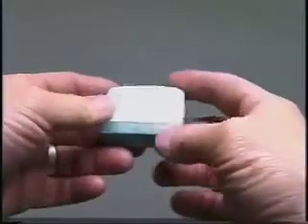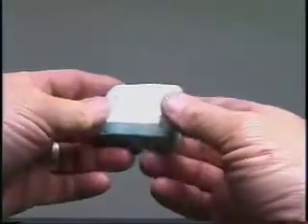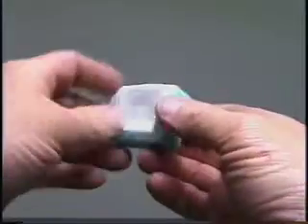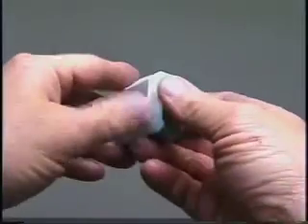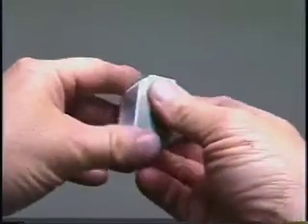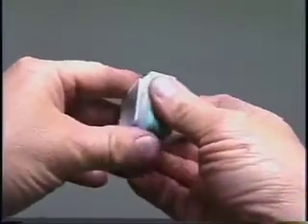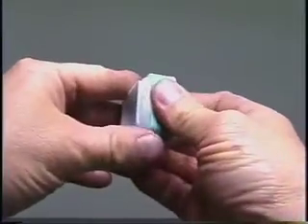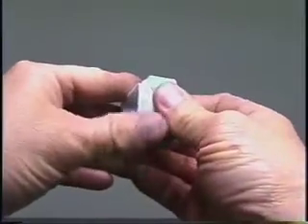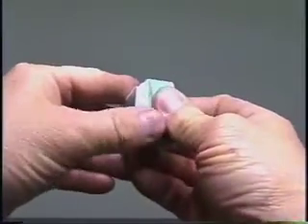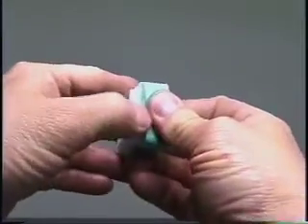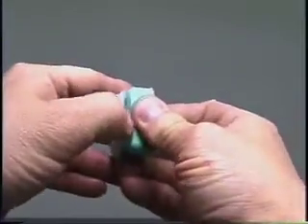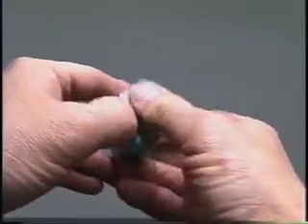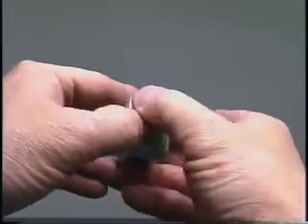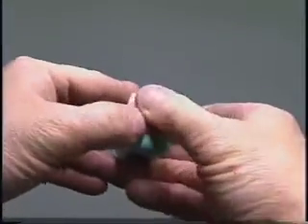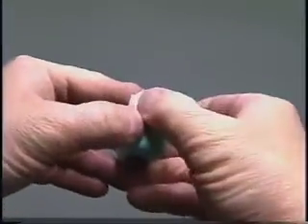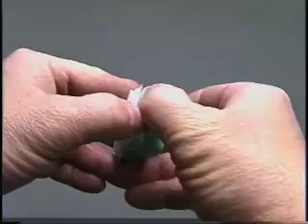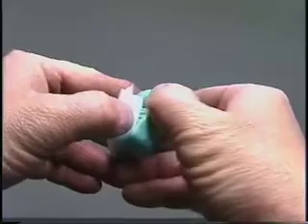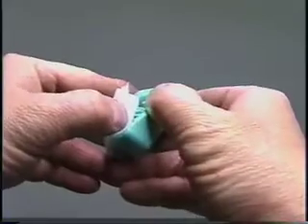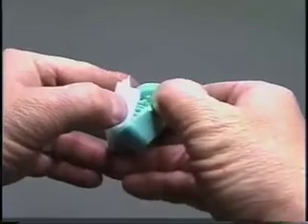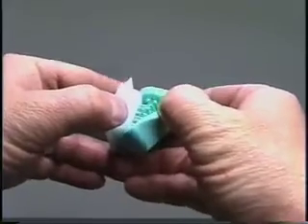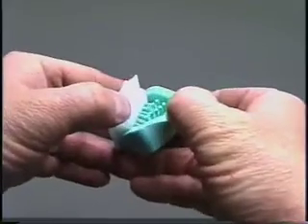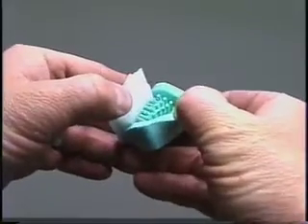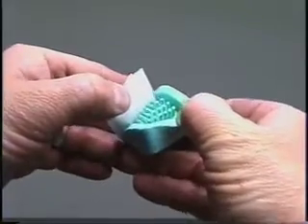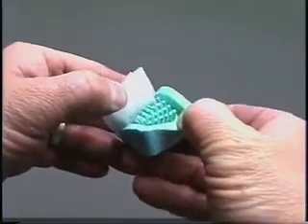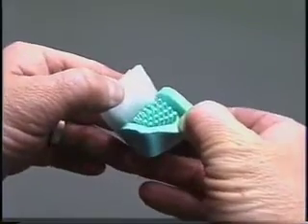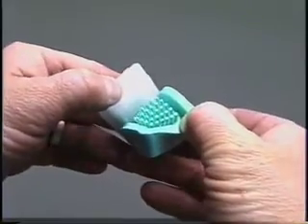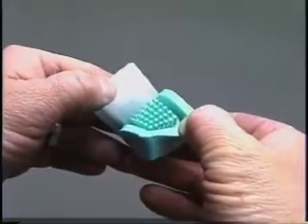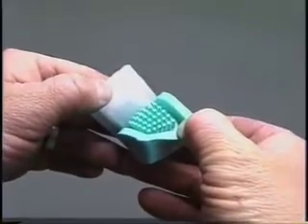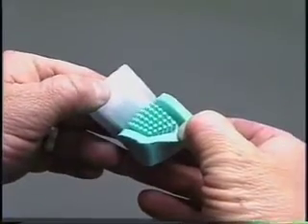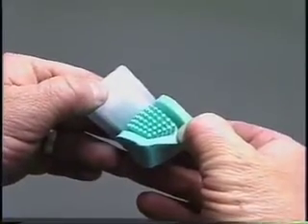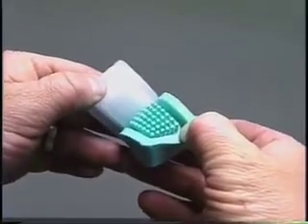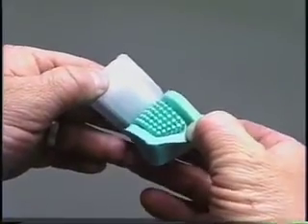Once the mold is cool, pry it apart slowly. The punch rods inside the mold will stay intact for many moldings.